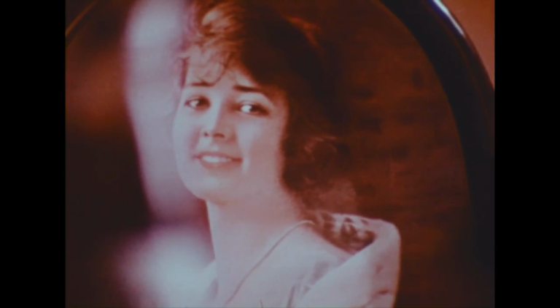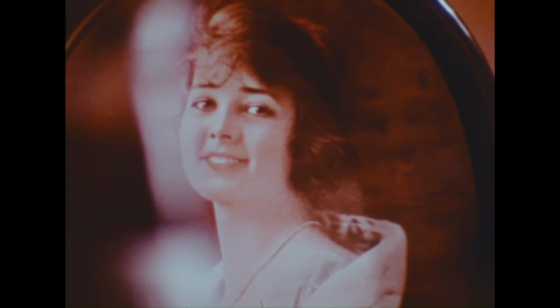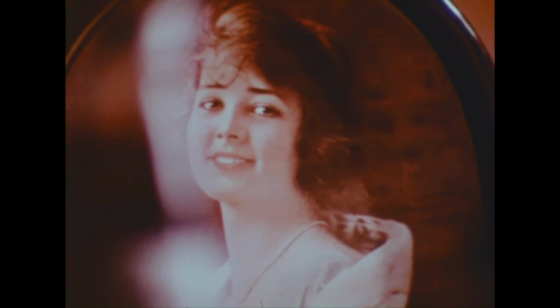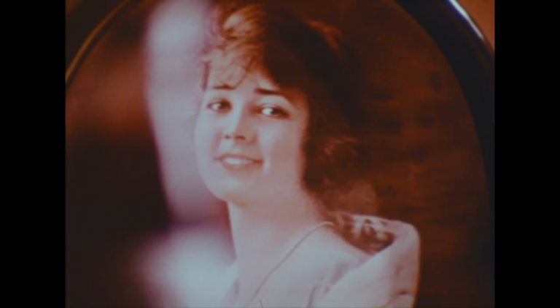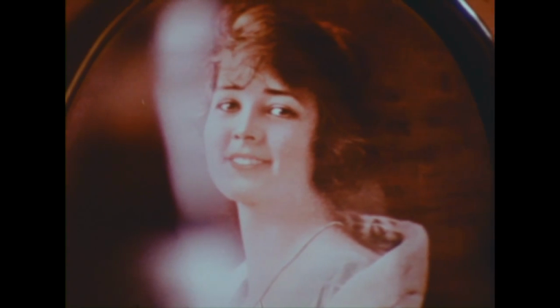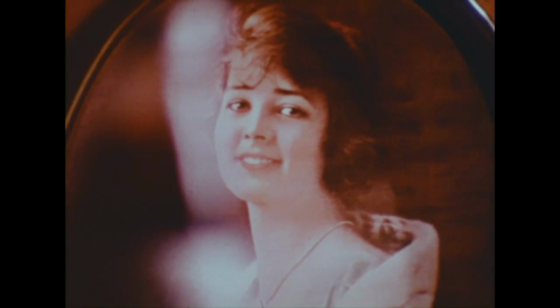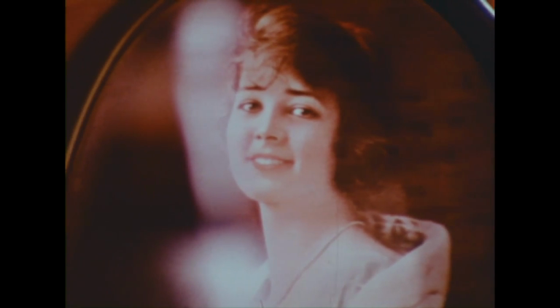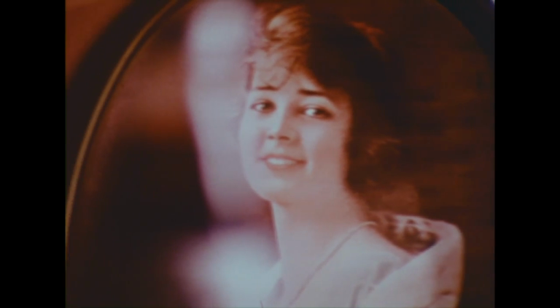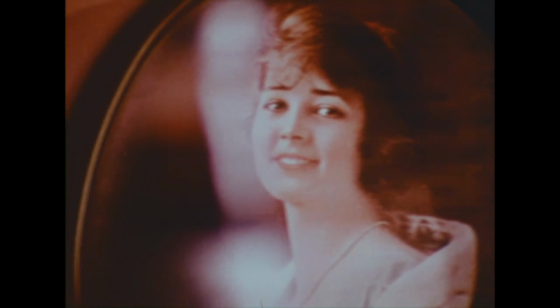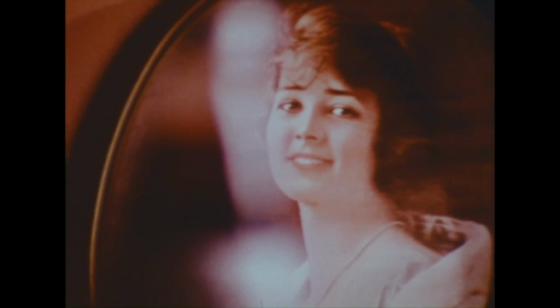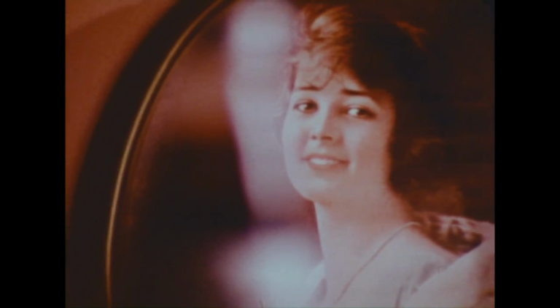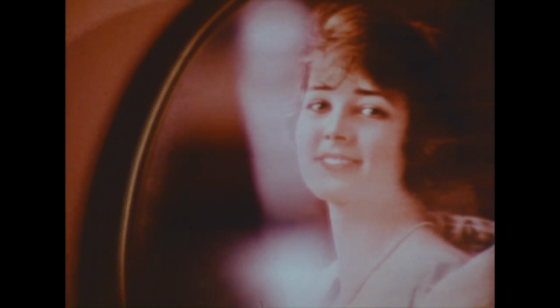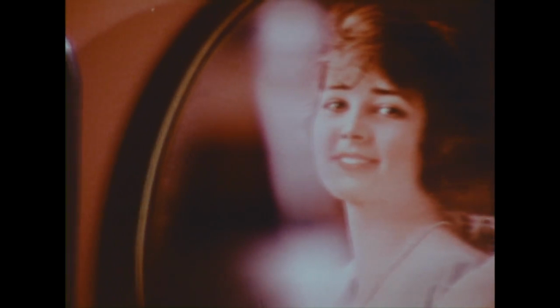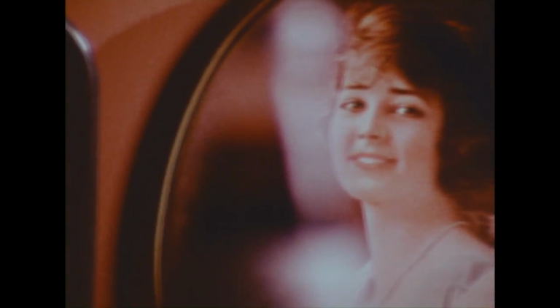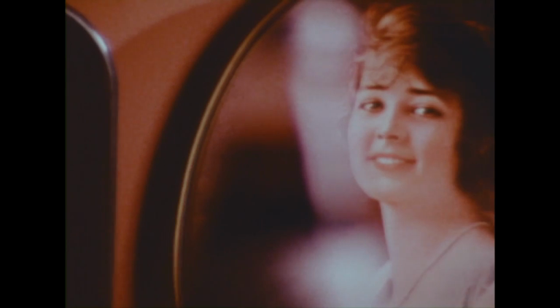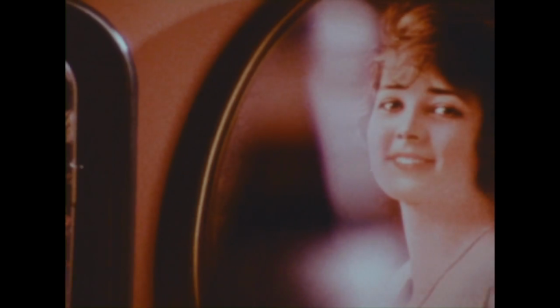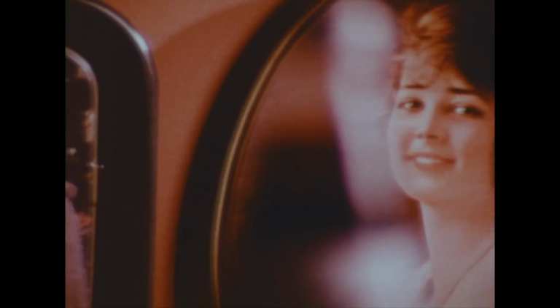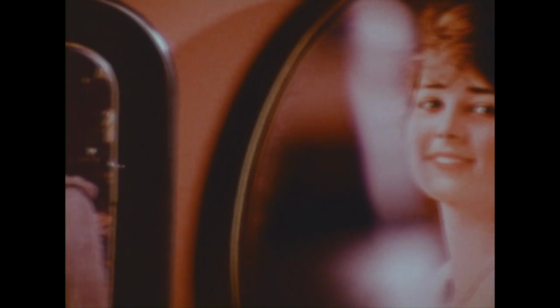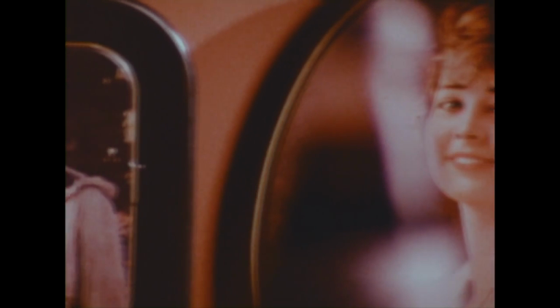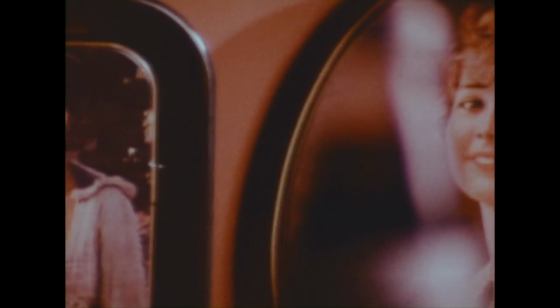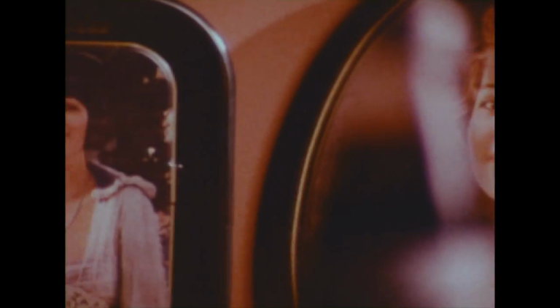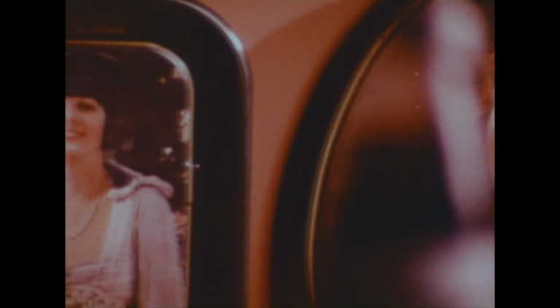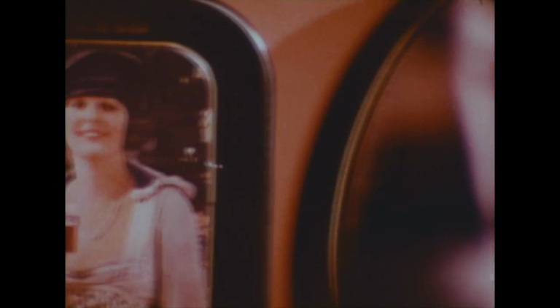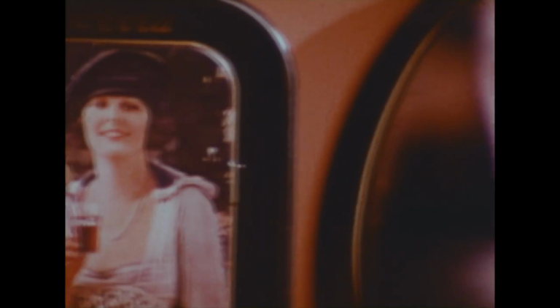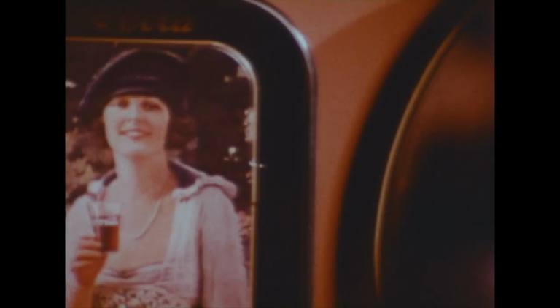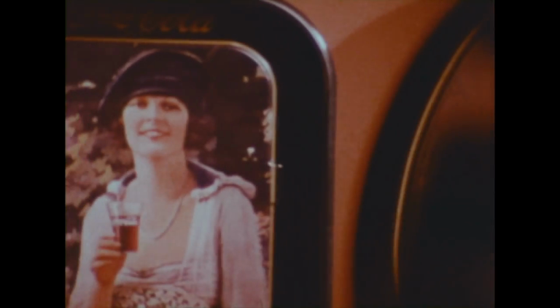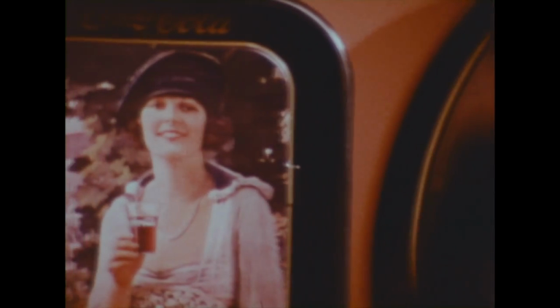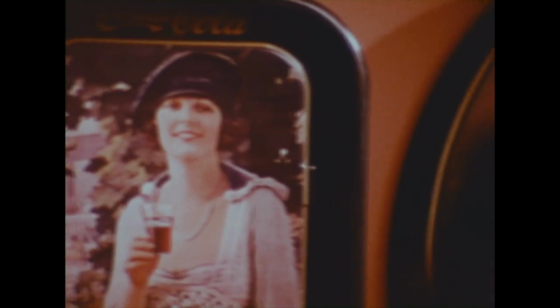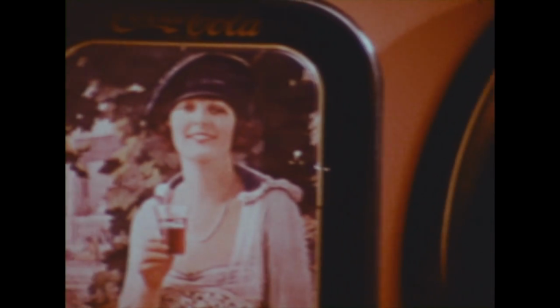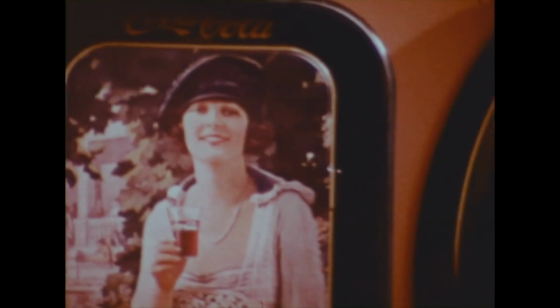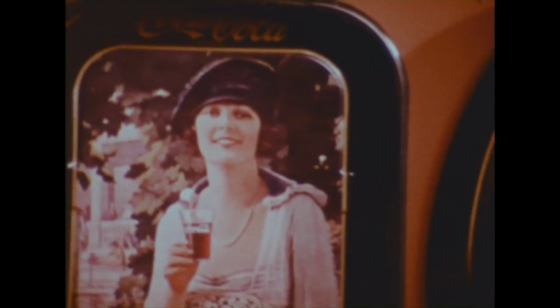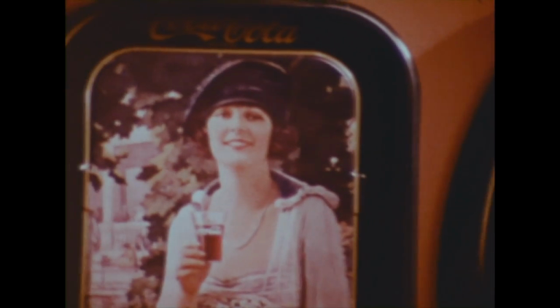They're coming — the Trays of the 20s, one of the biggest promotions ever for Coca-Cola.